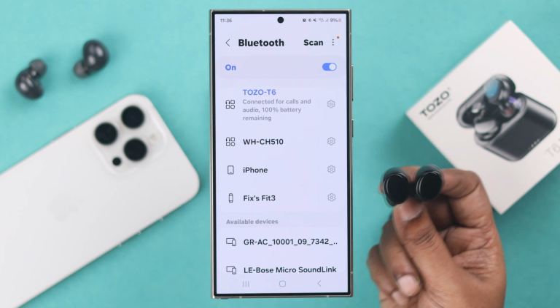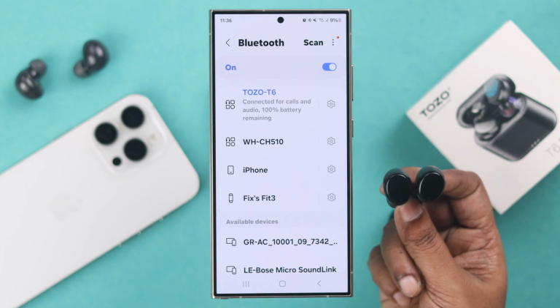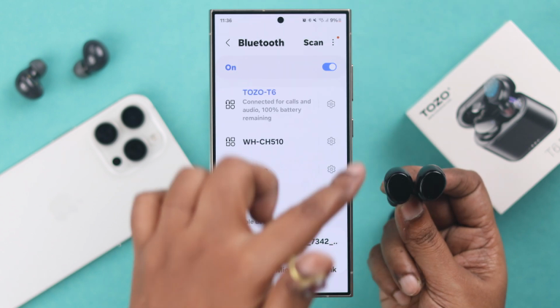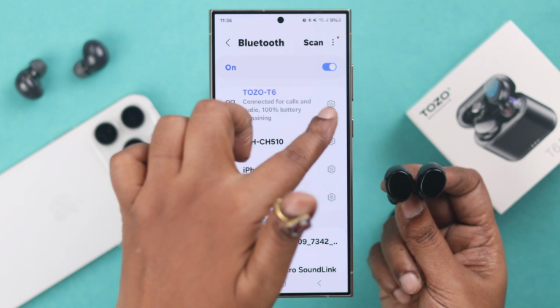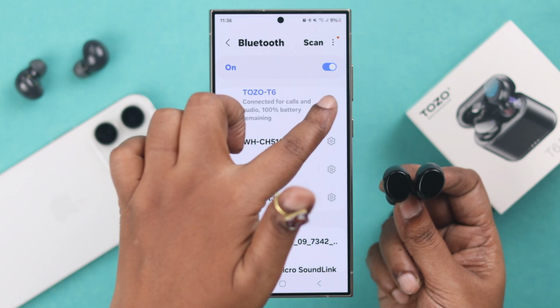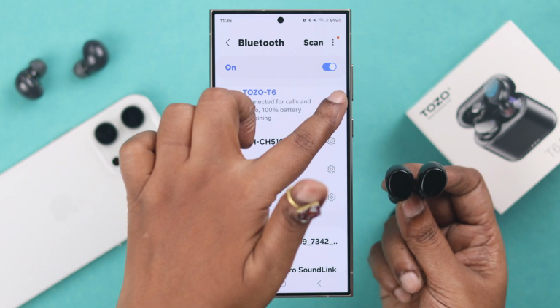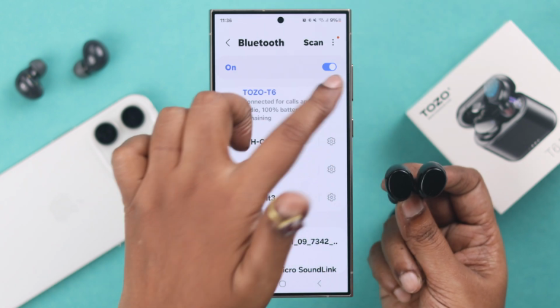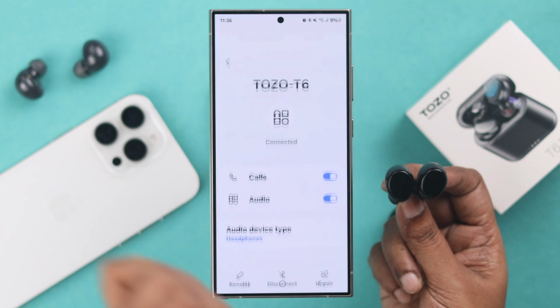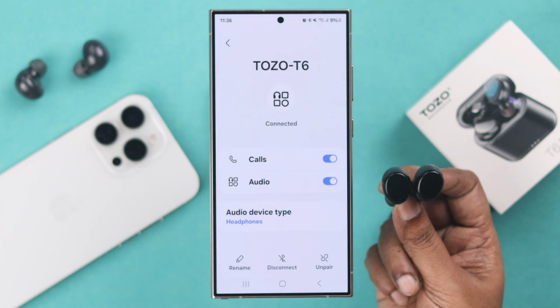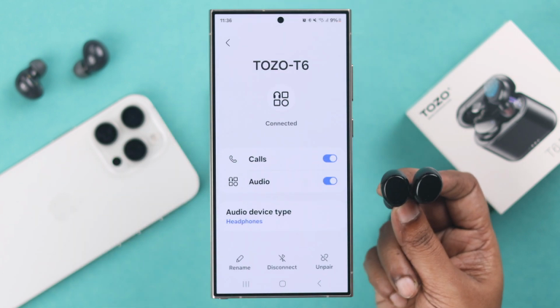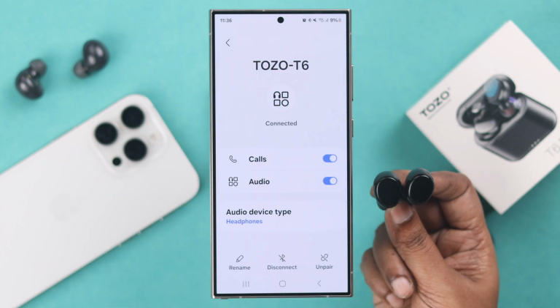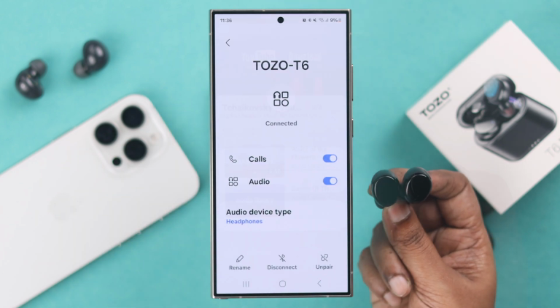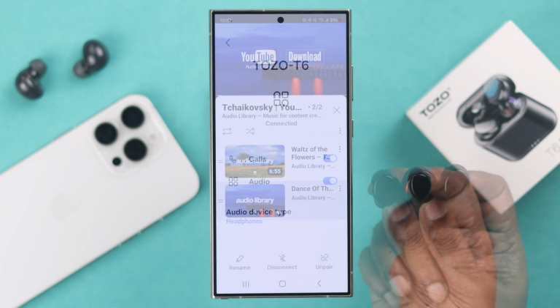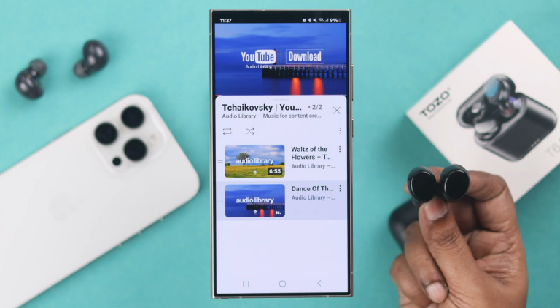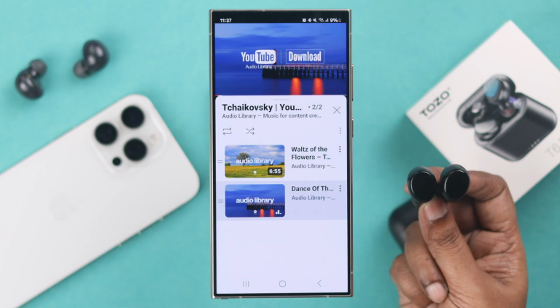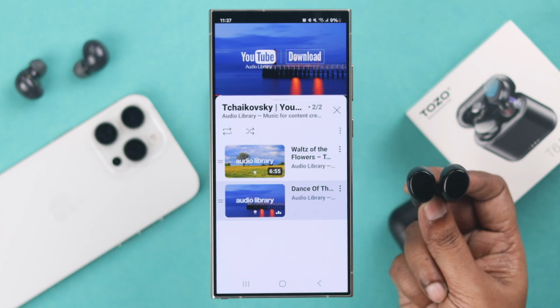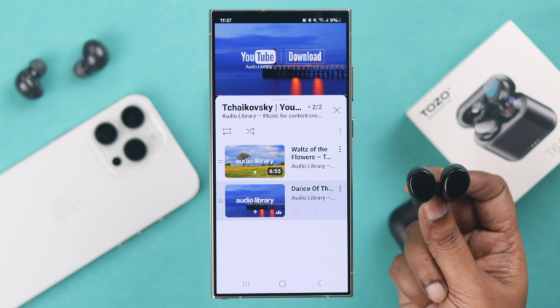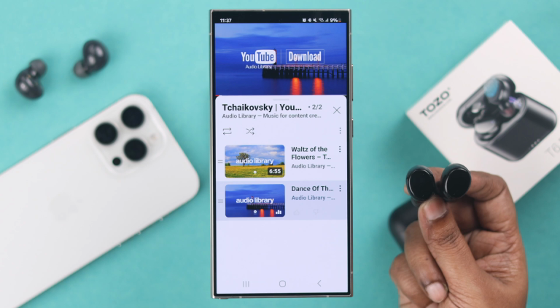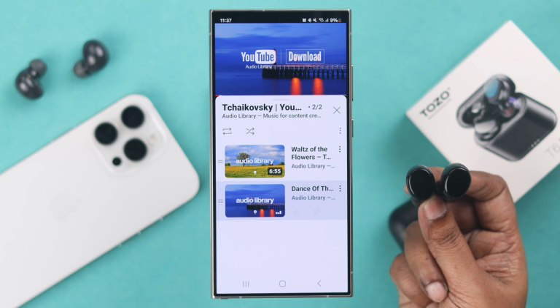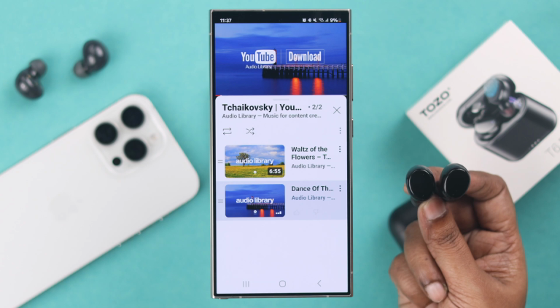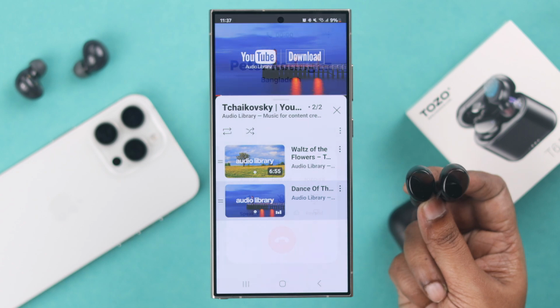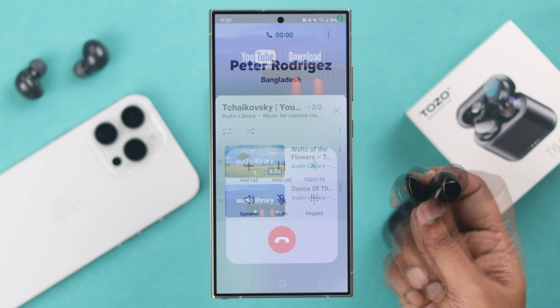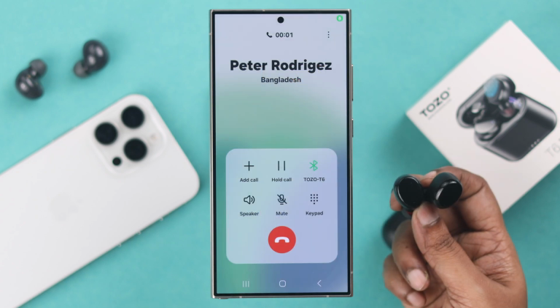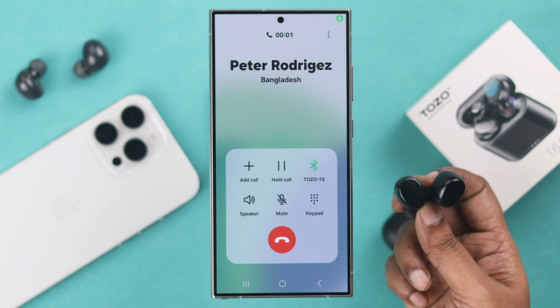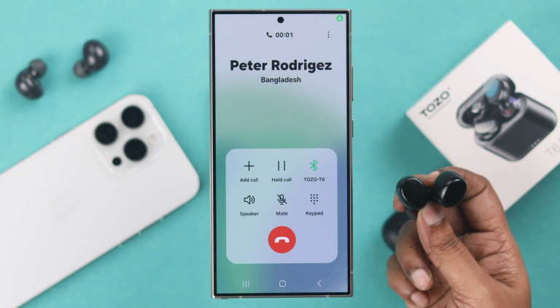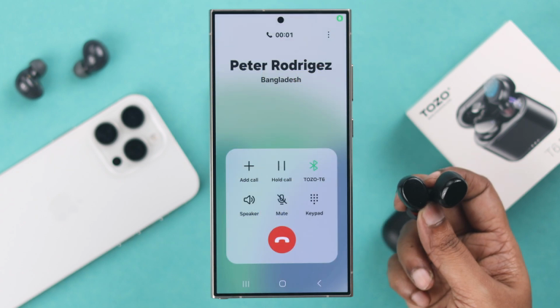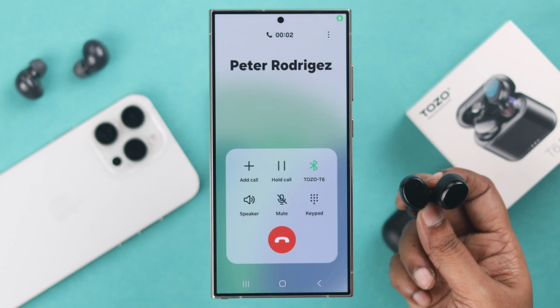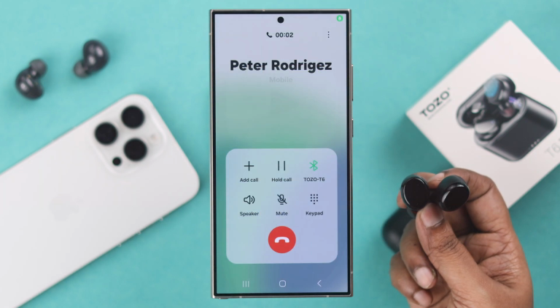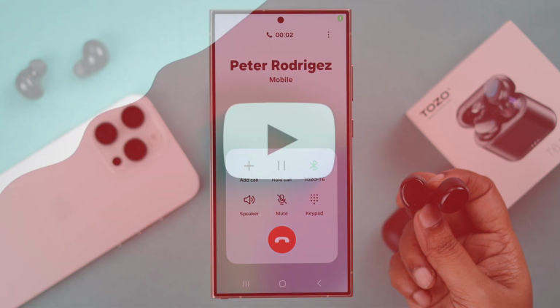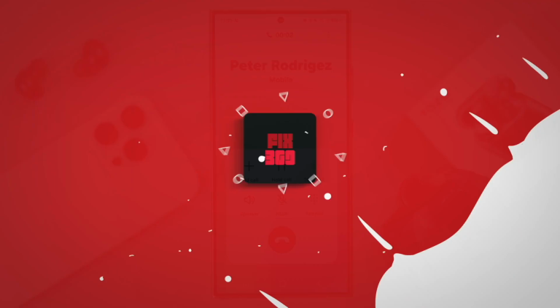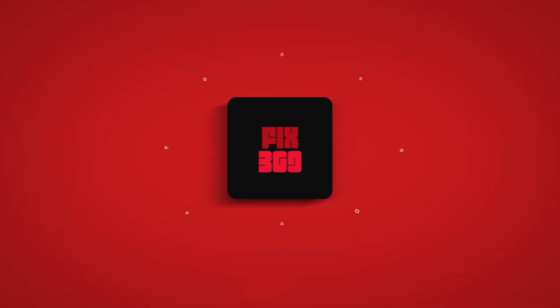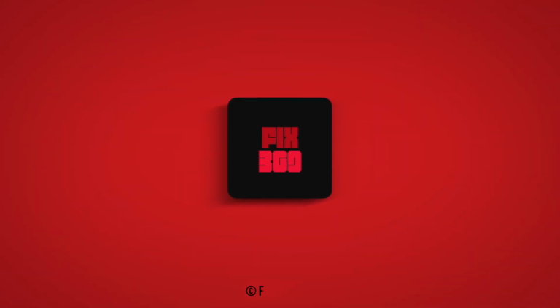And whenever you have any type of connection issues, just come back here and follow the process we have shown you. Thanks for watching!